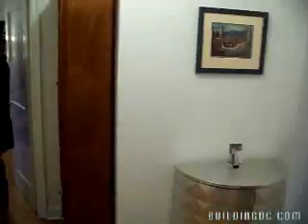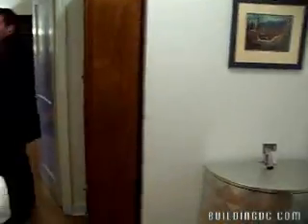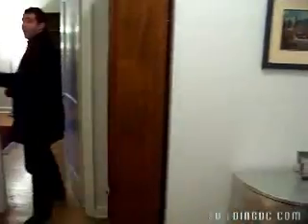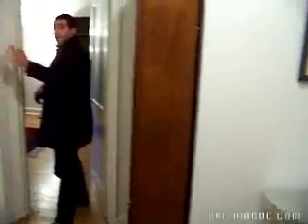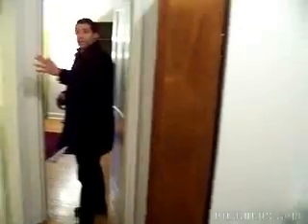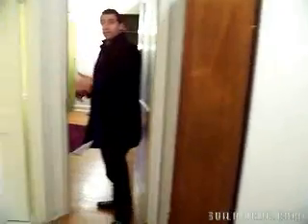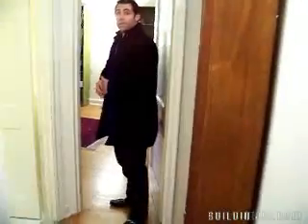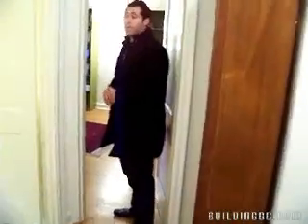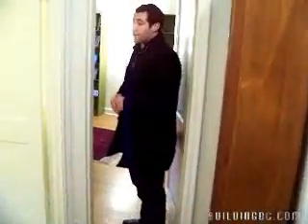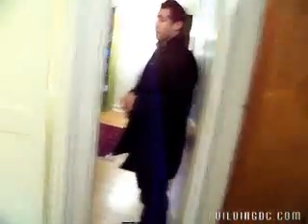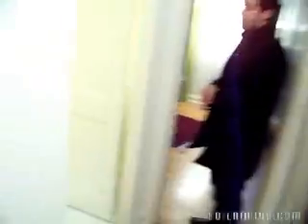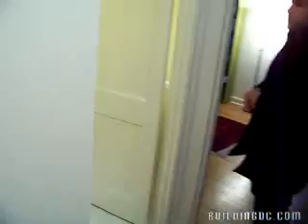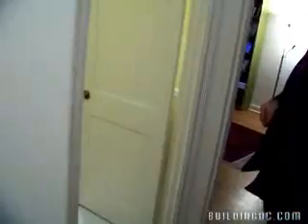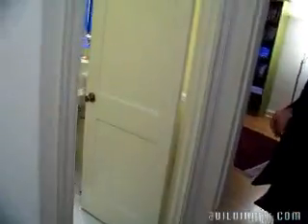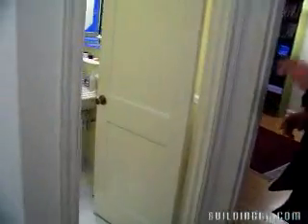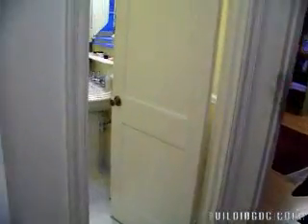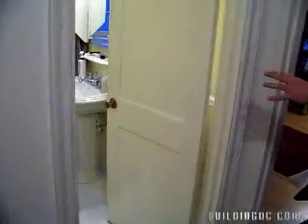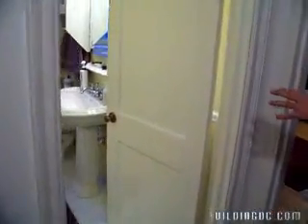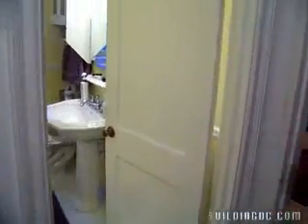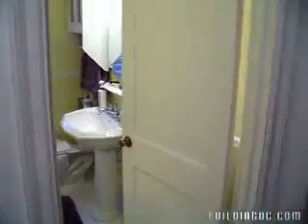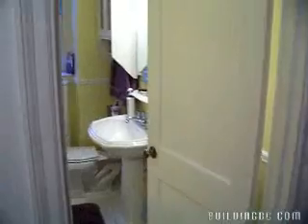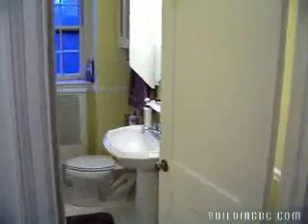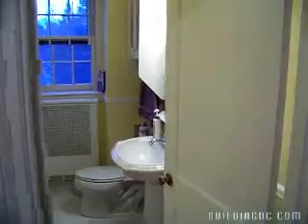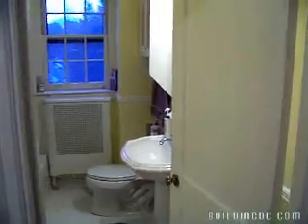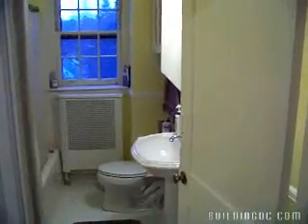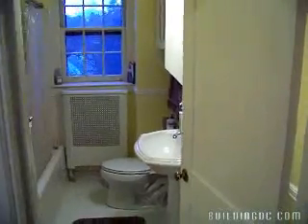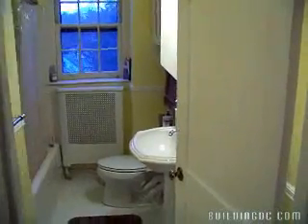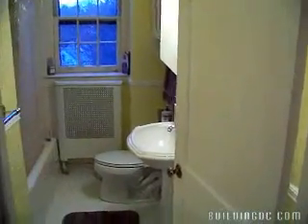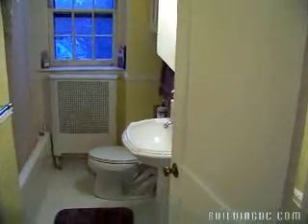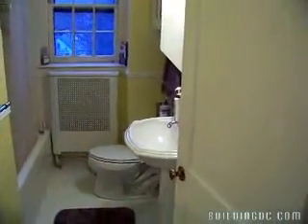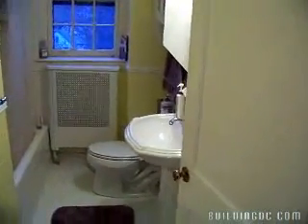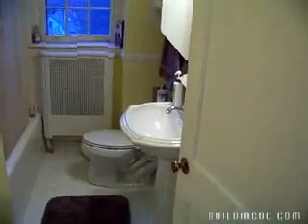Our bathroom has been refinished — porcelain tub, radiator heating, and new paint as well.